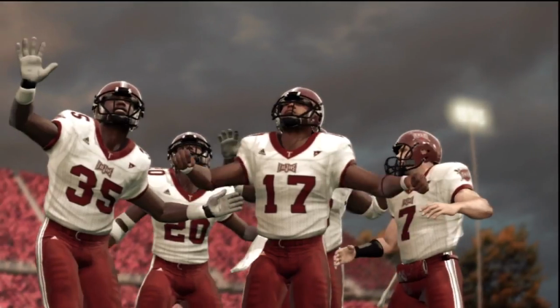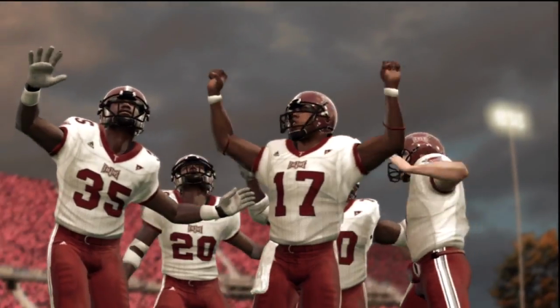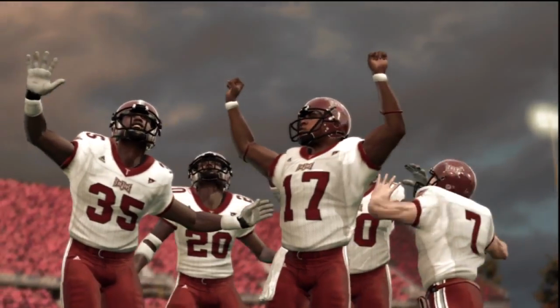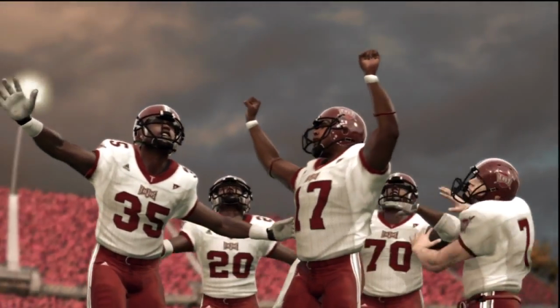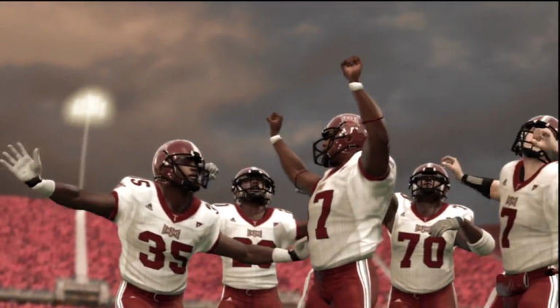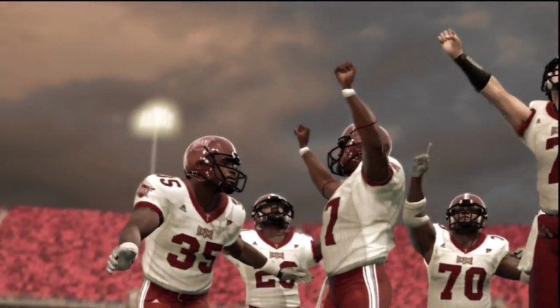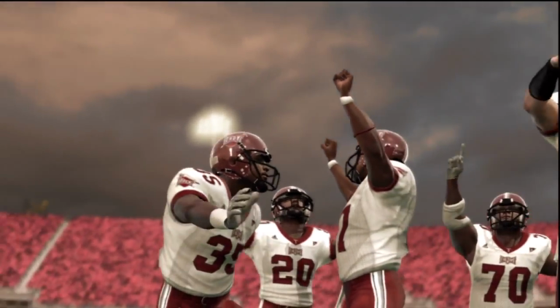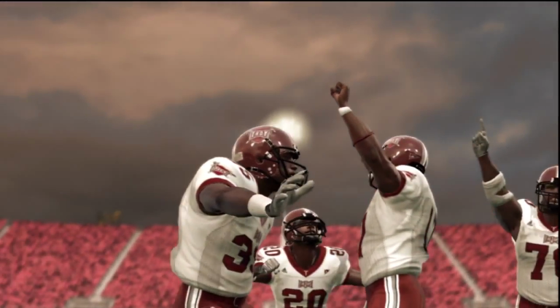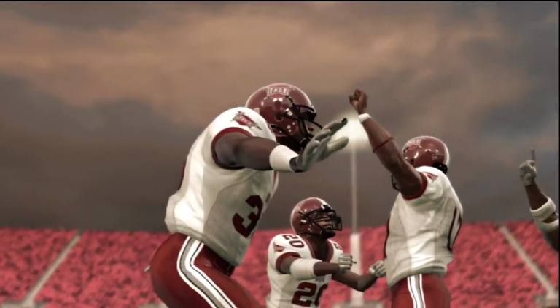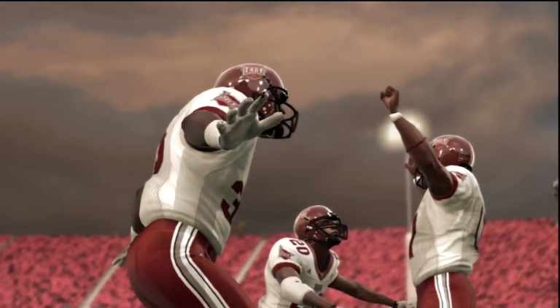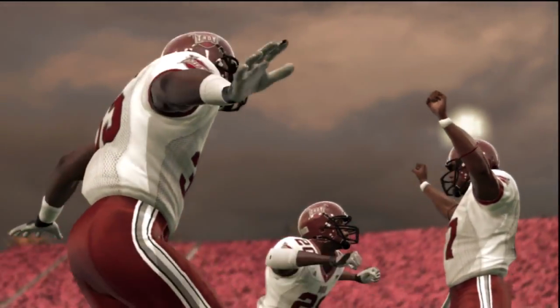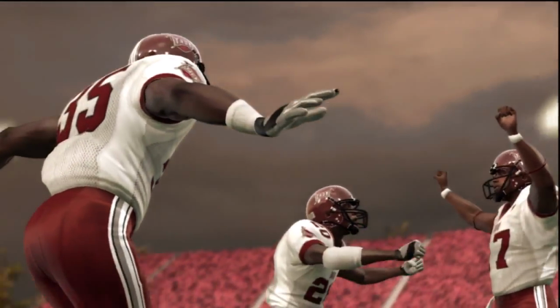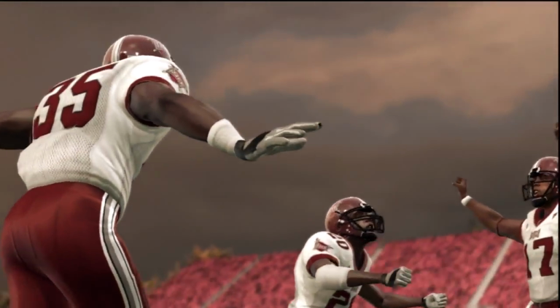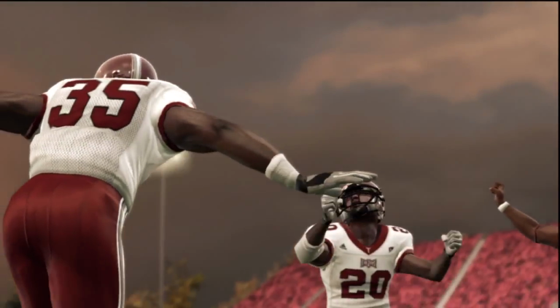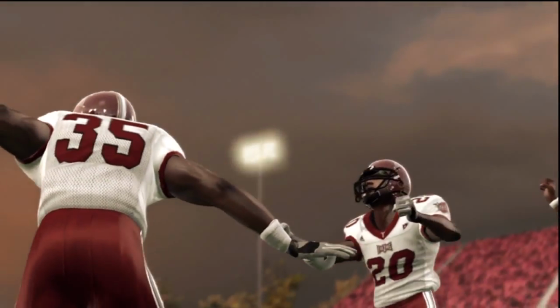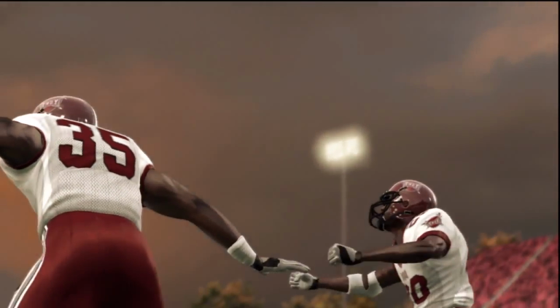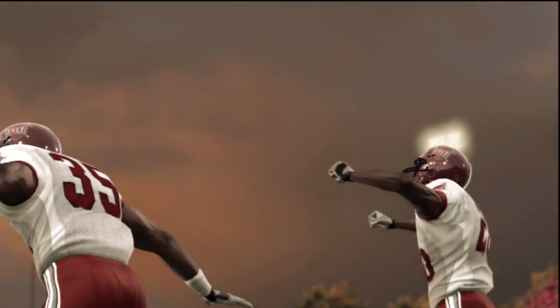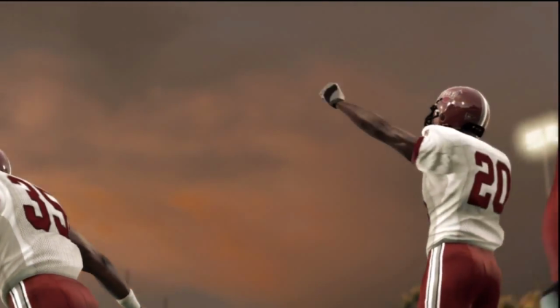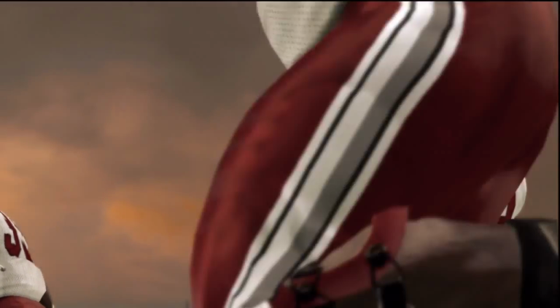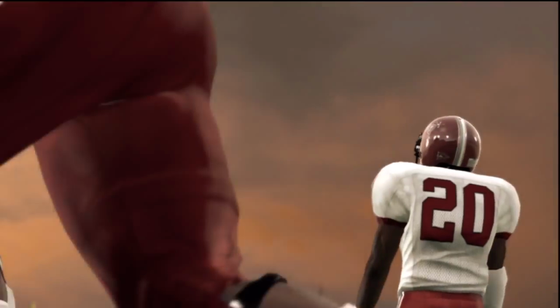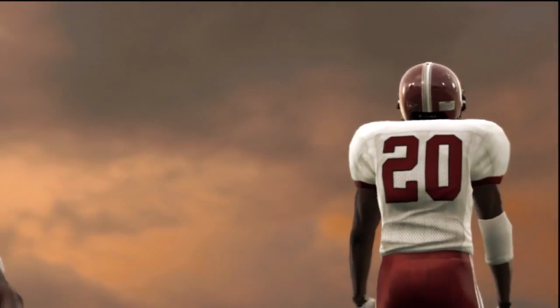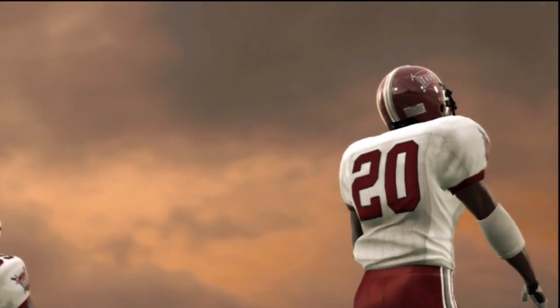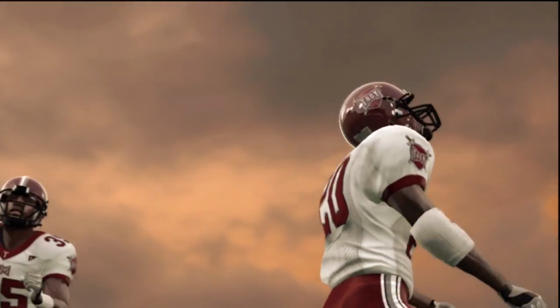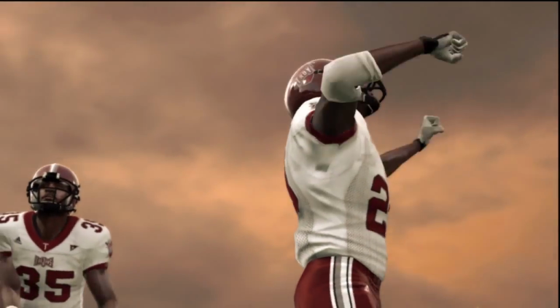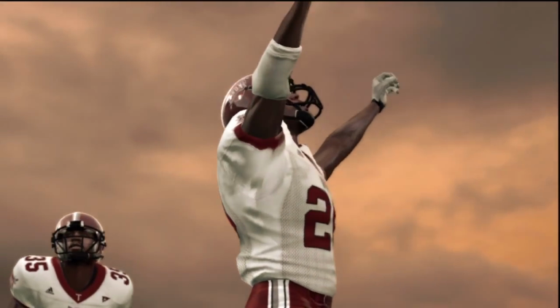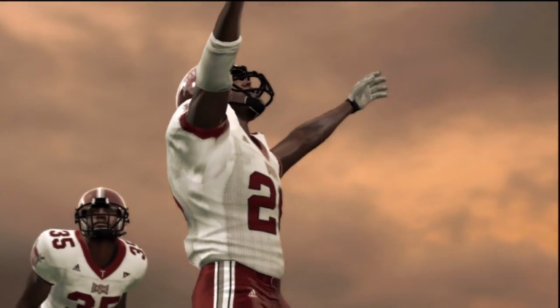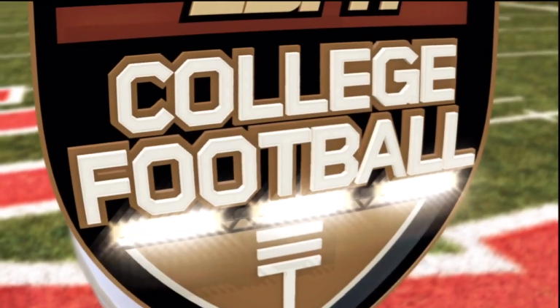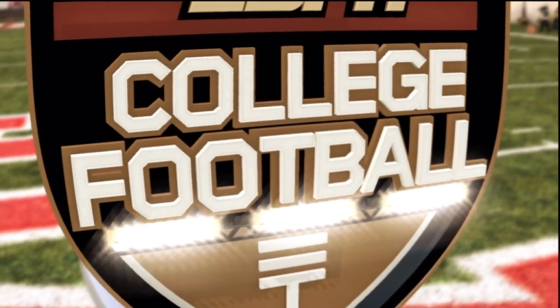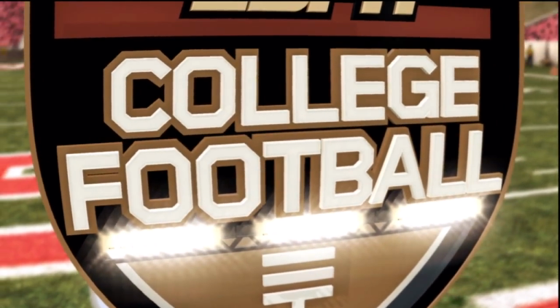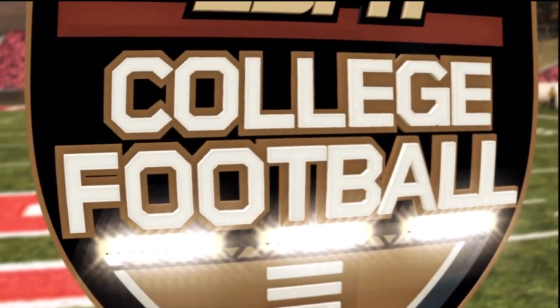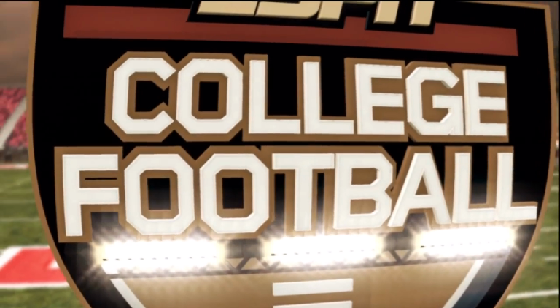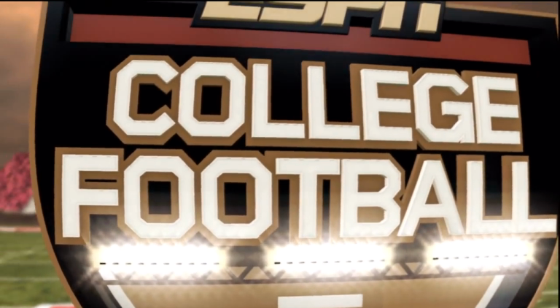And this one comes to an end. Our final score in this game: Troy 14, Arkansas State 7.